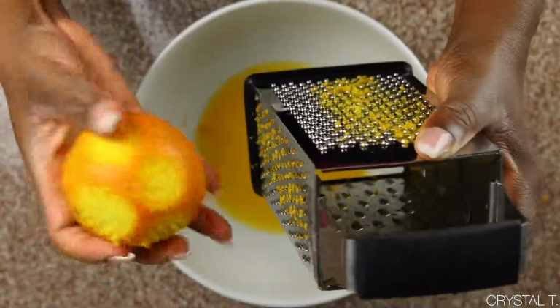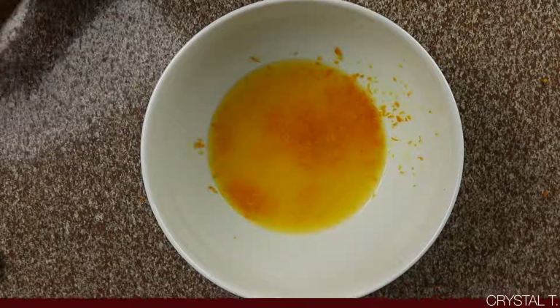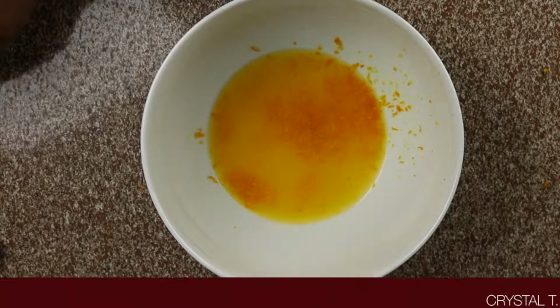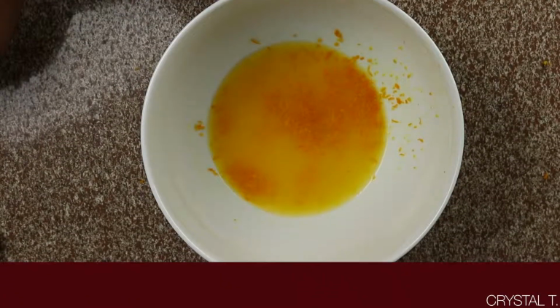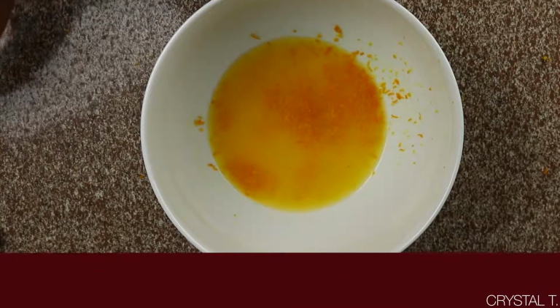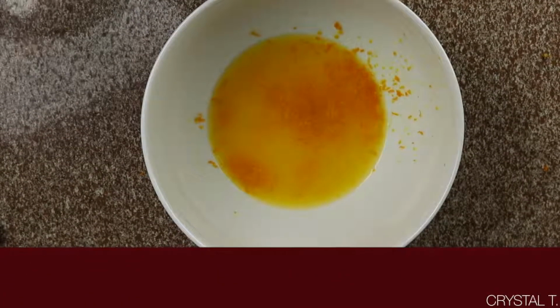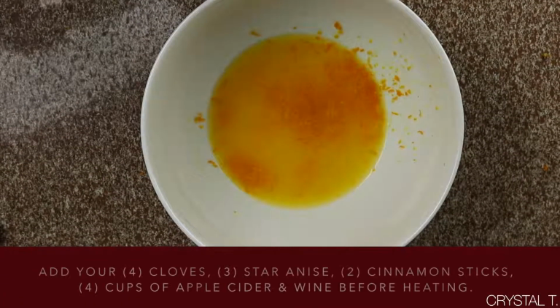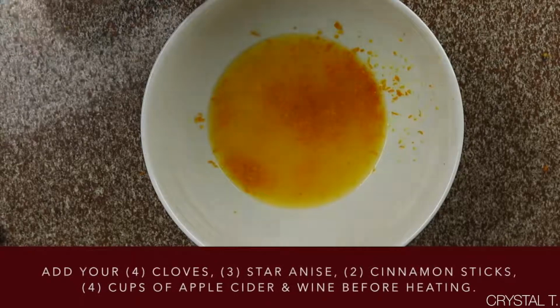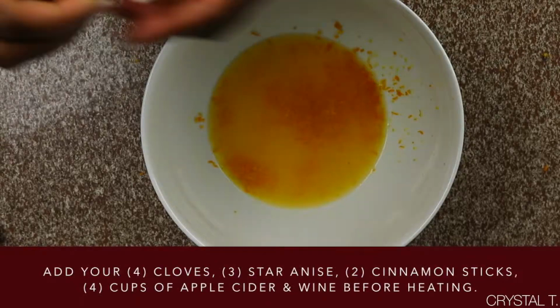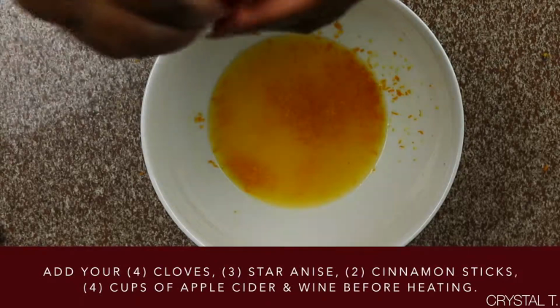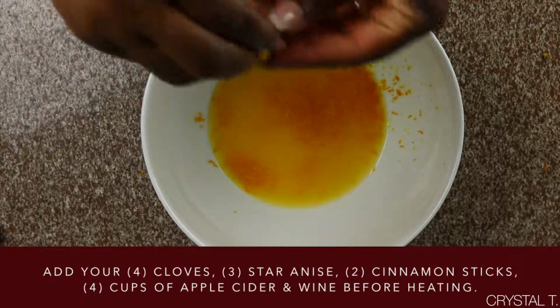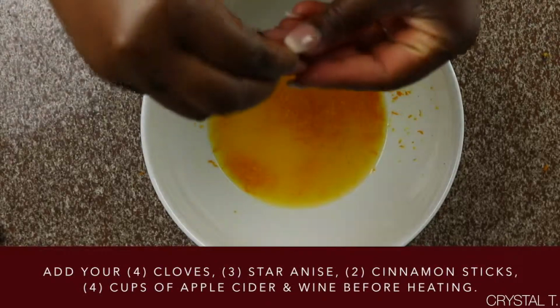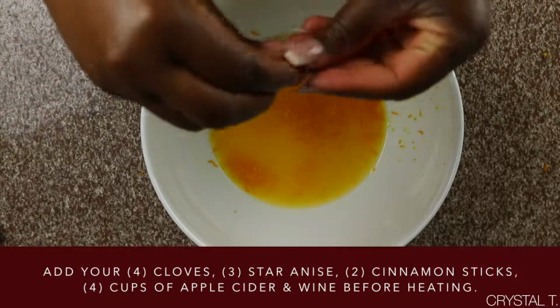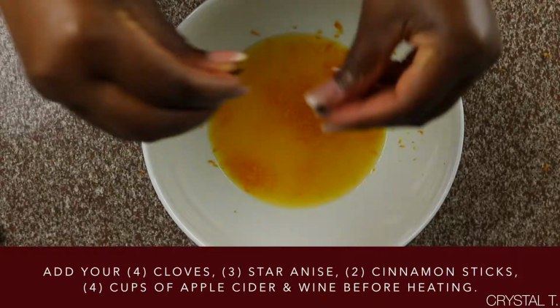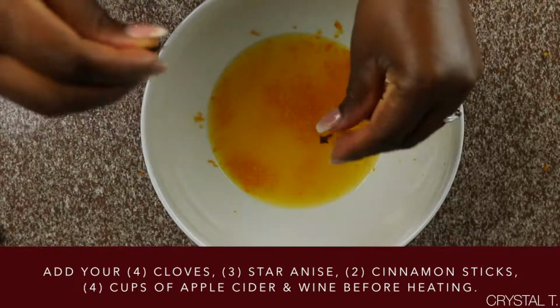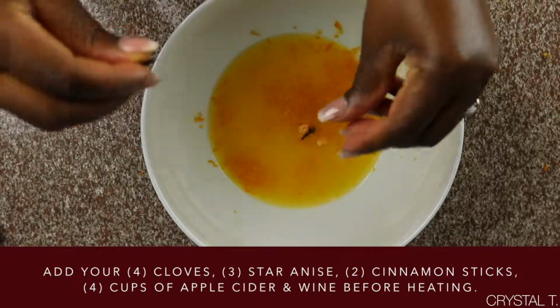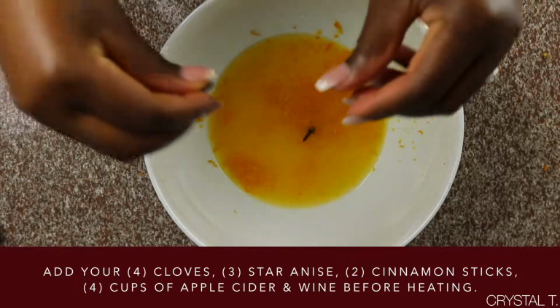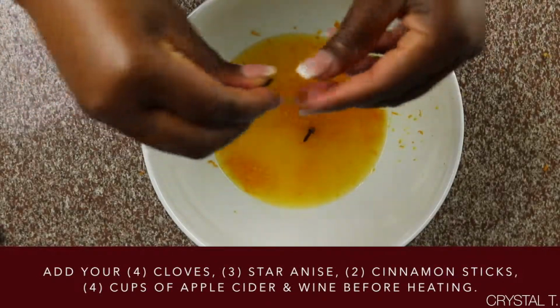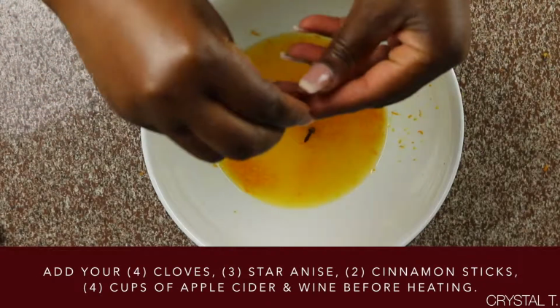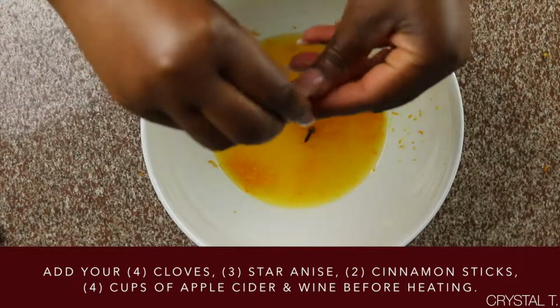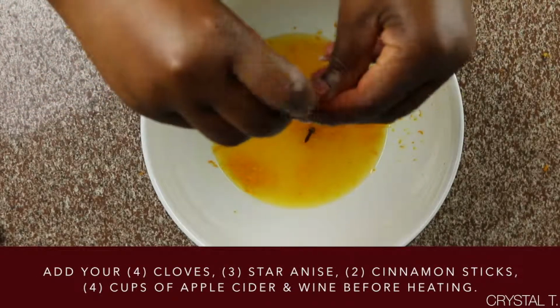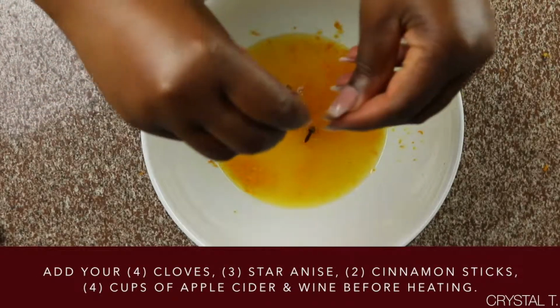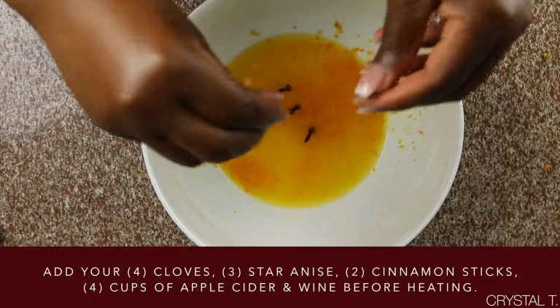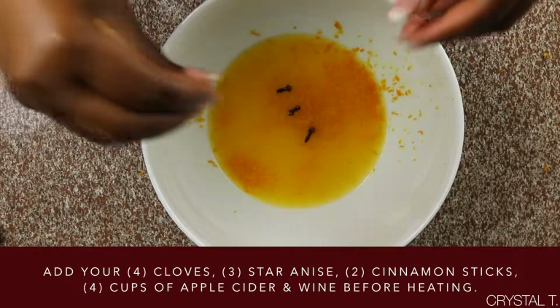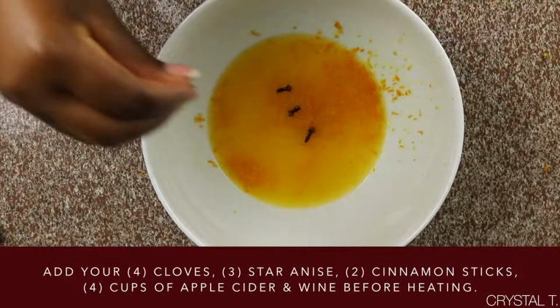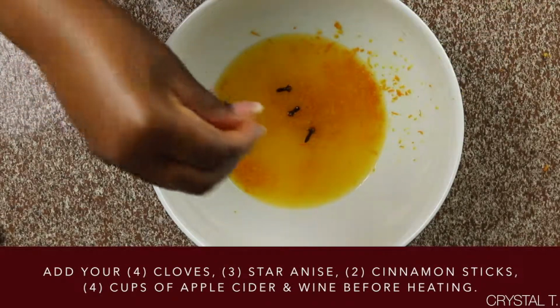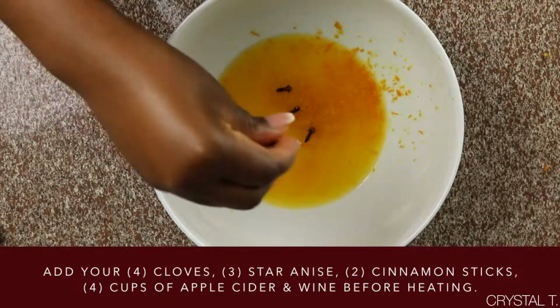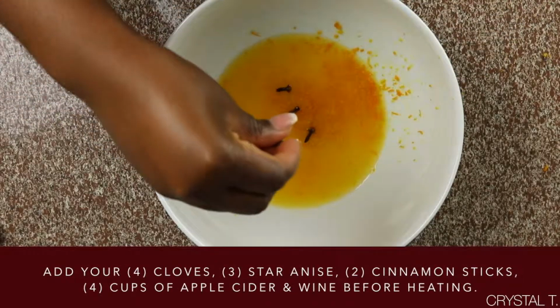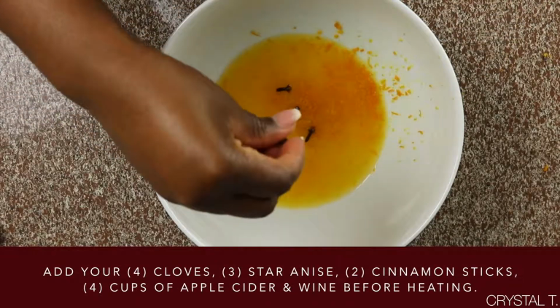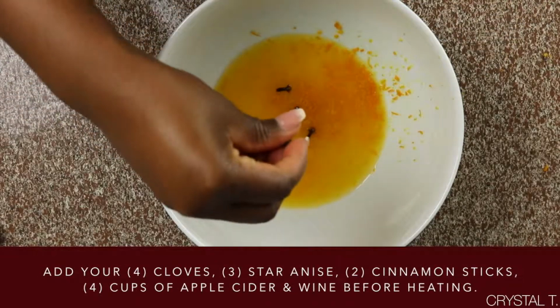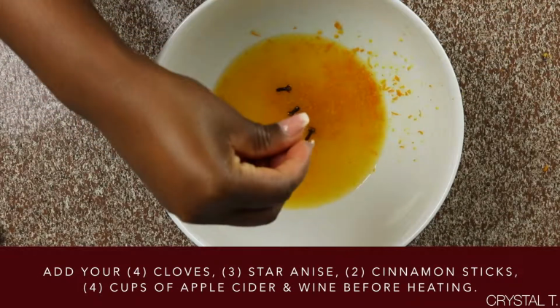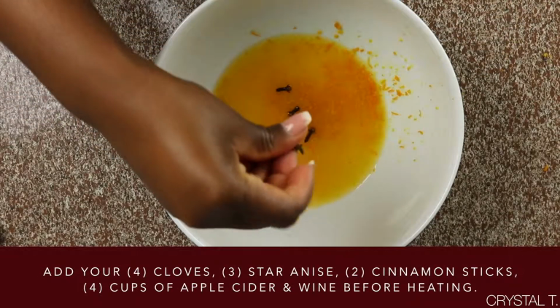Now that the orange has been zested, you may add your four cloves, three star anise, and two cinnamon sticks.